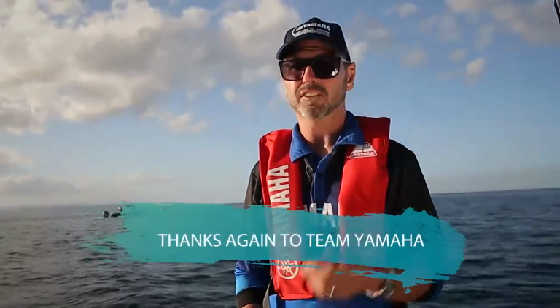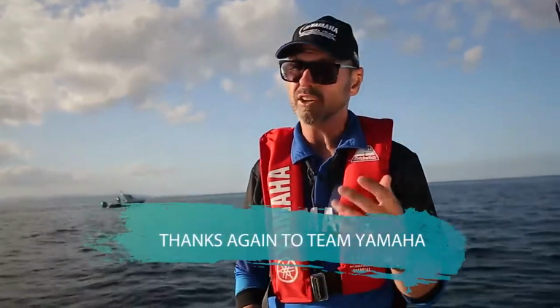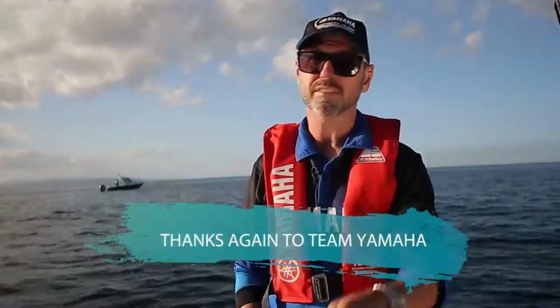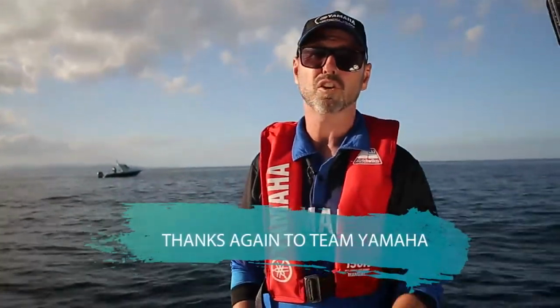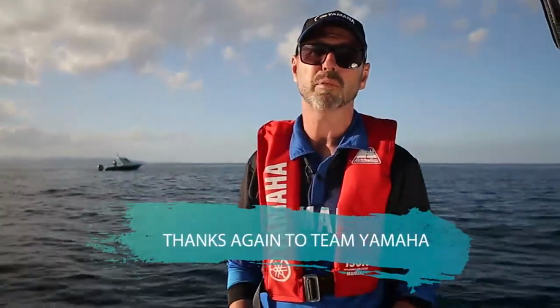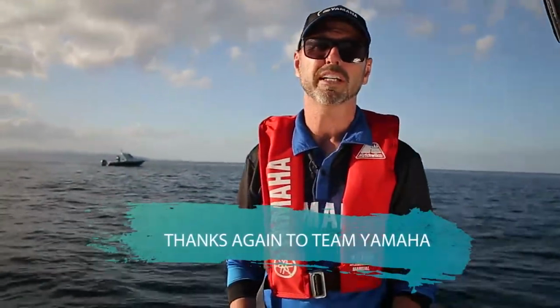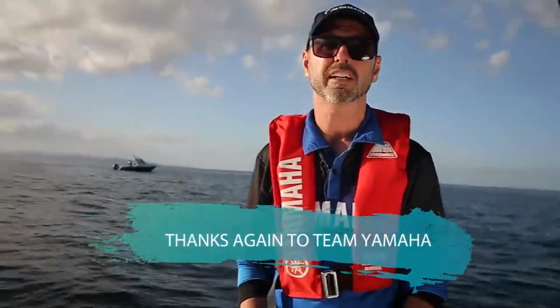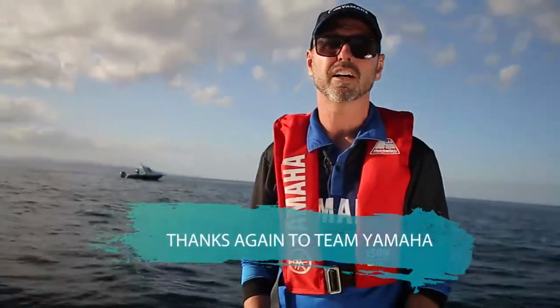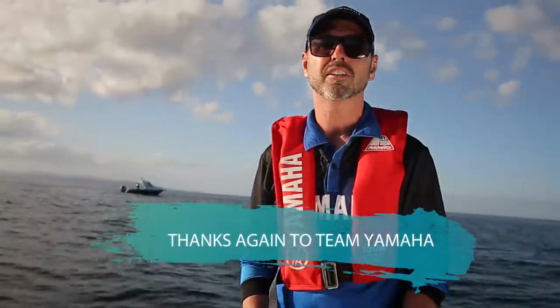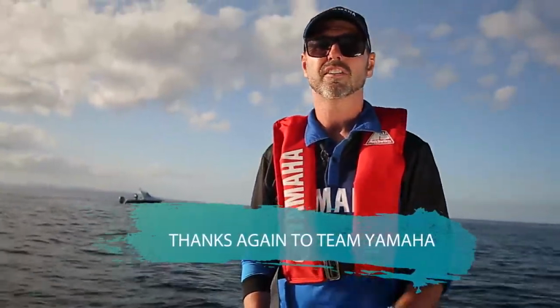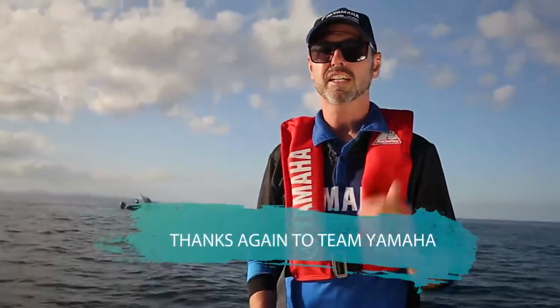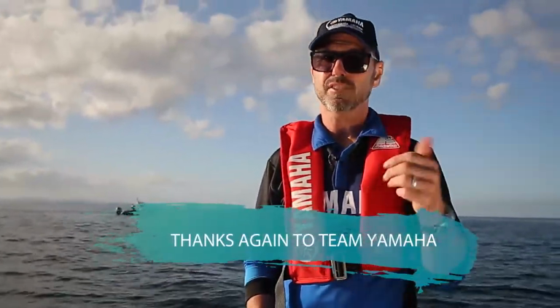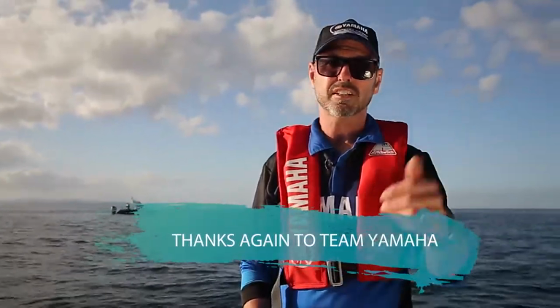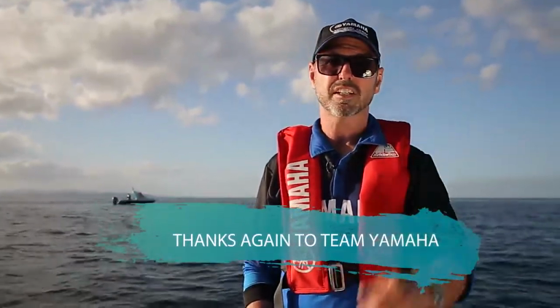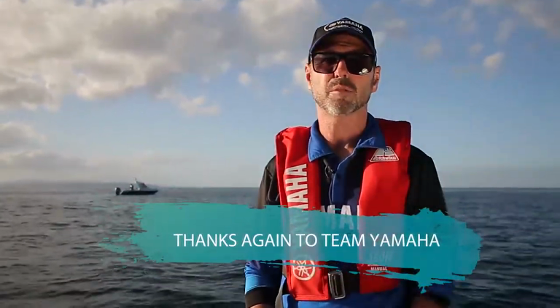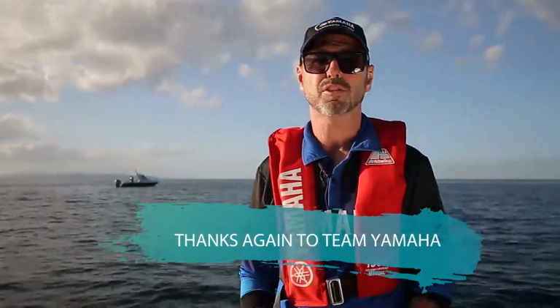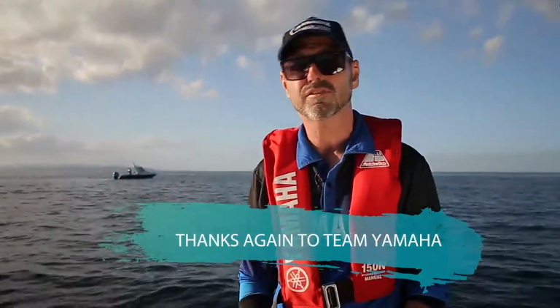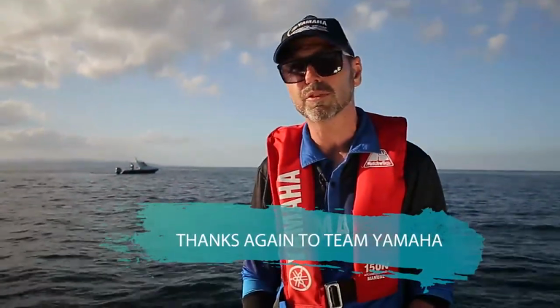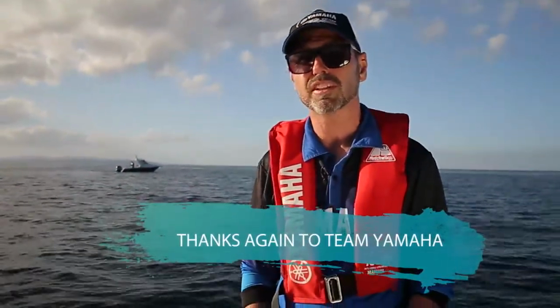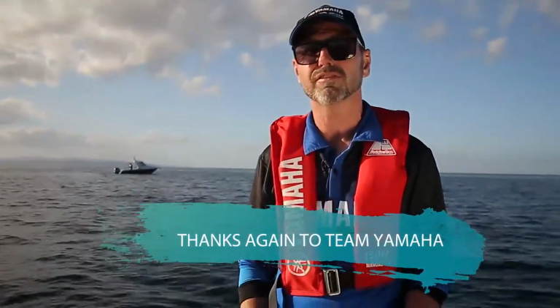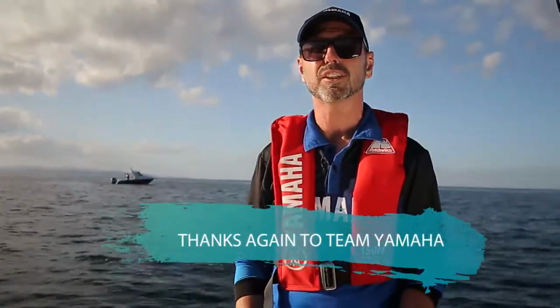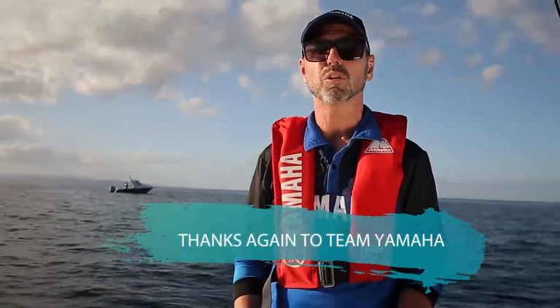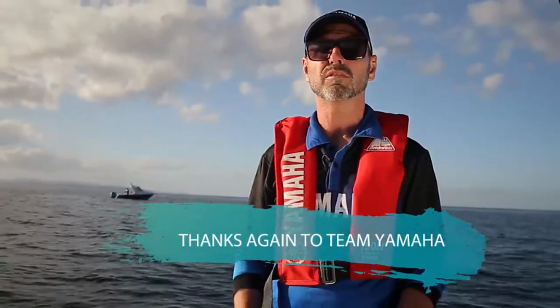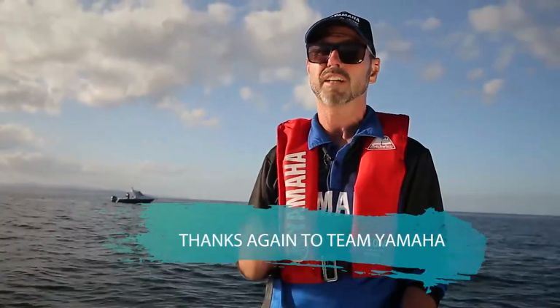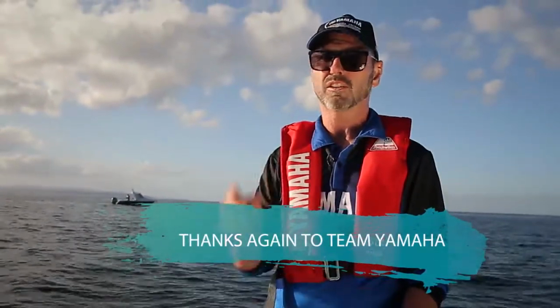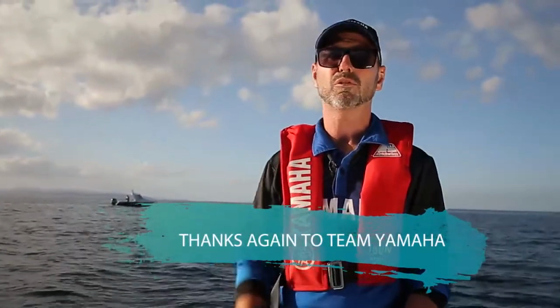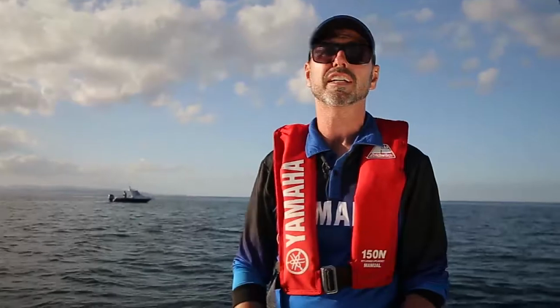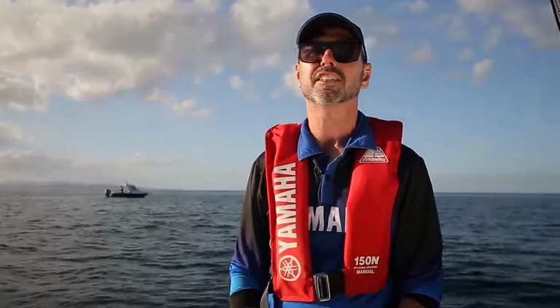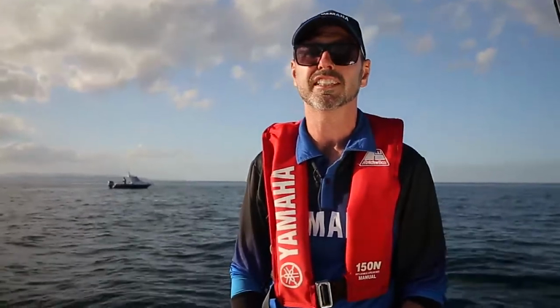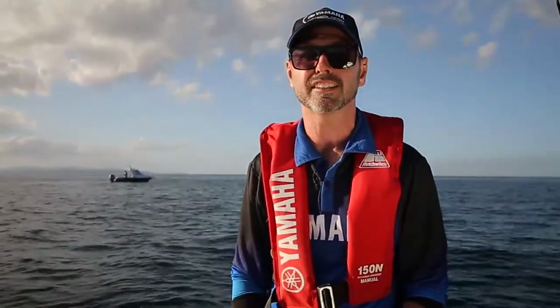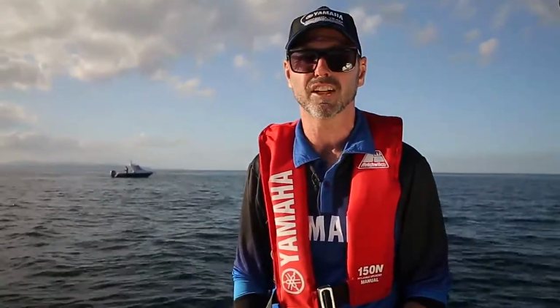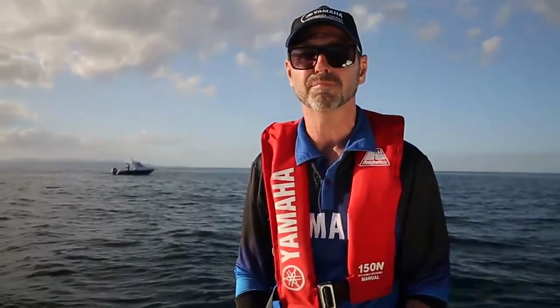So go and give softbaiting a go. Thanks for listening — I'm Scott from New Zealand Fishing World. Look forward to catching you next time.